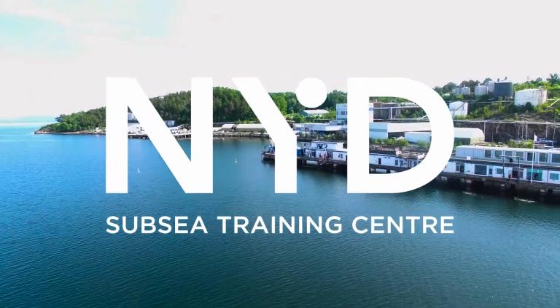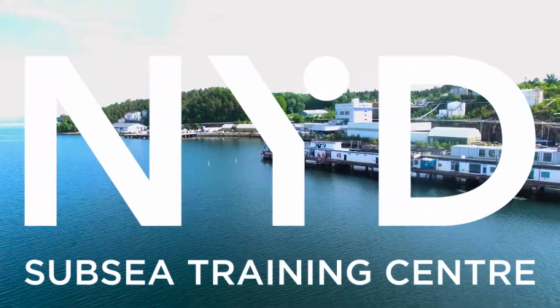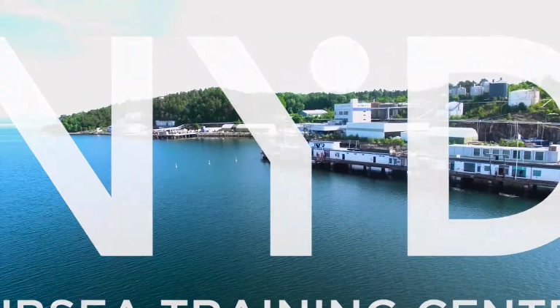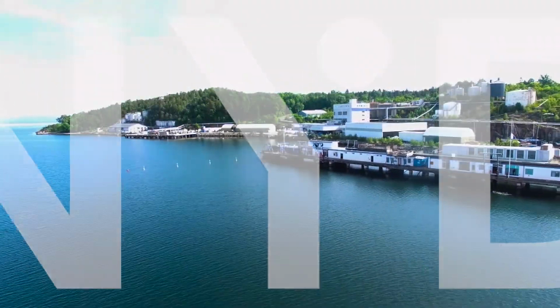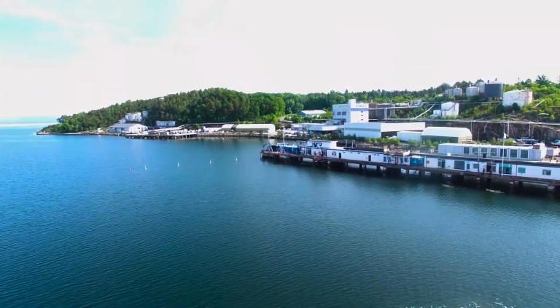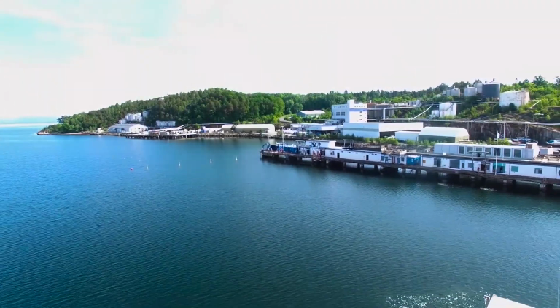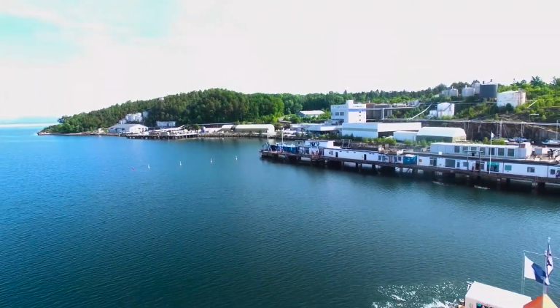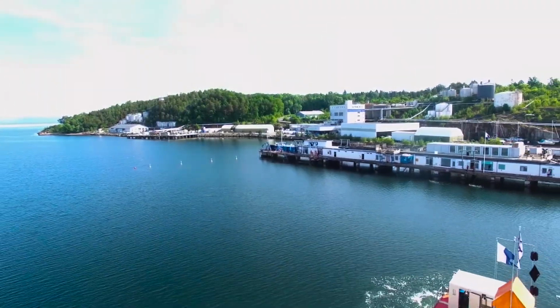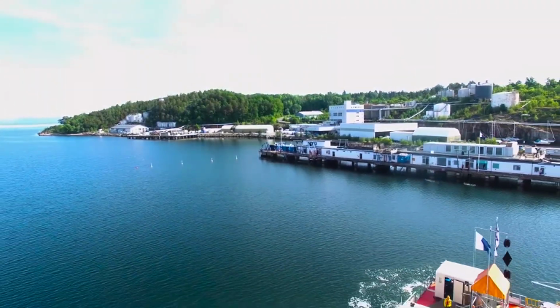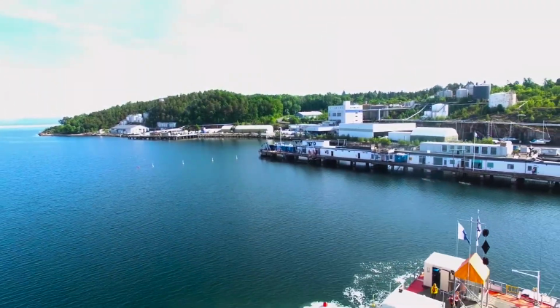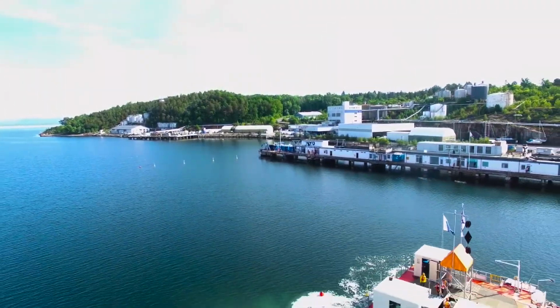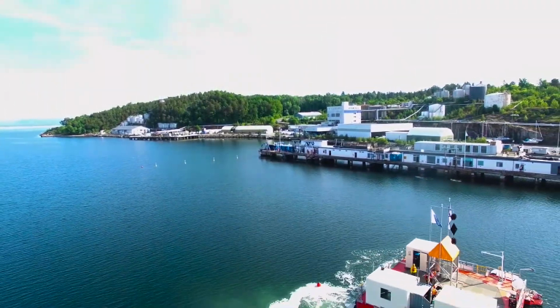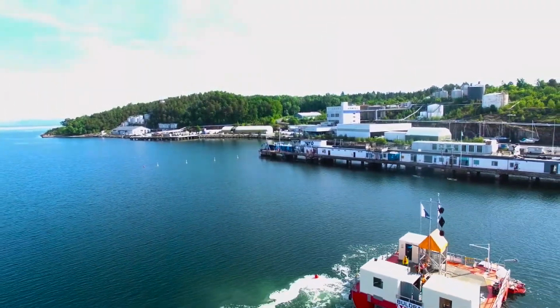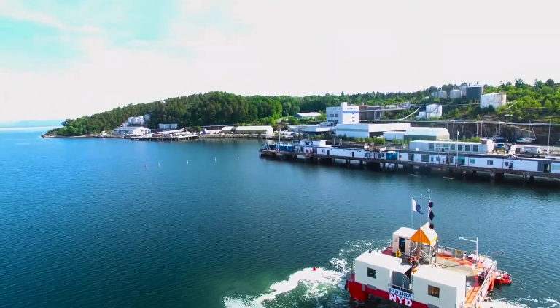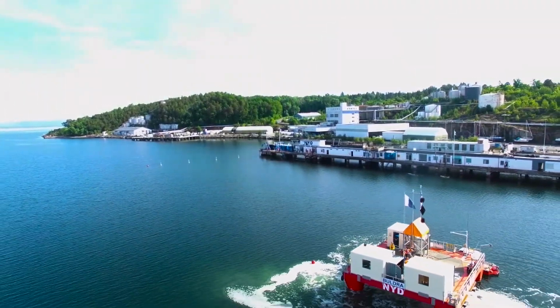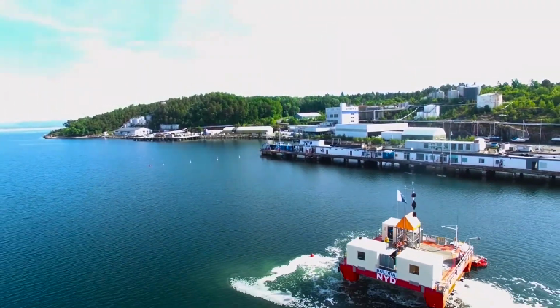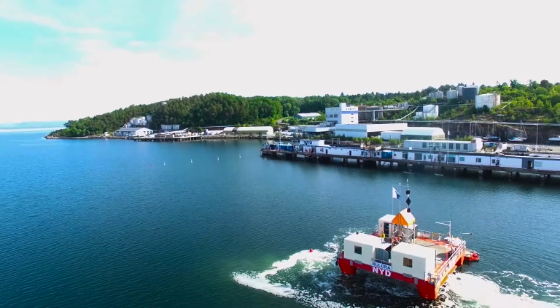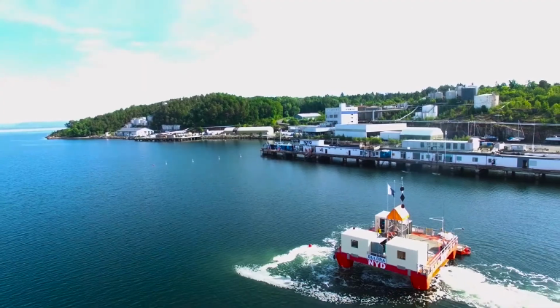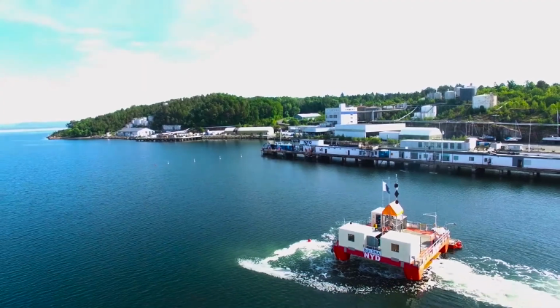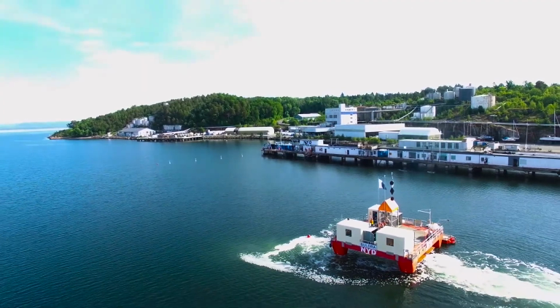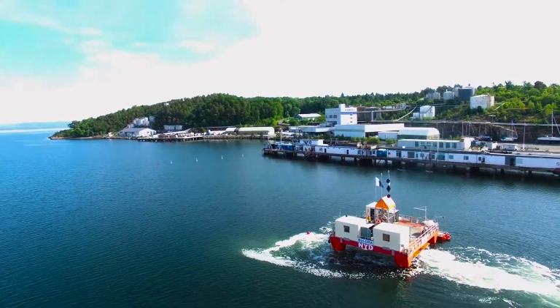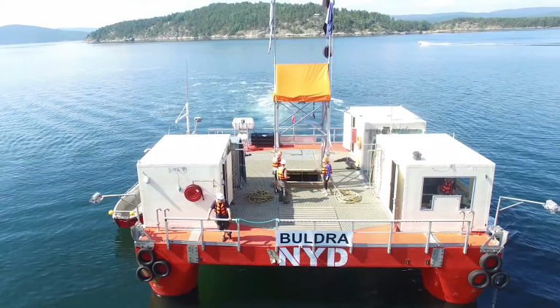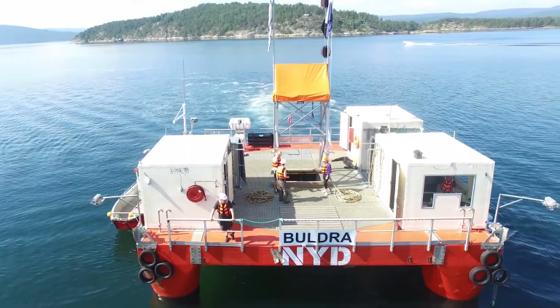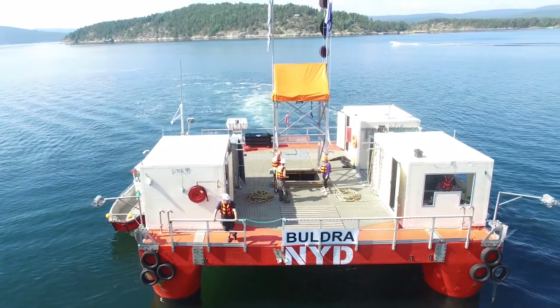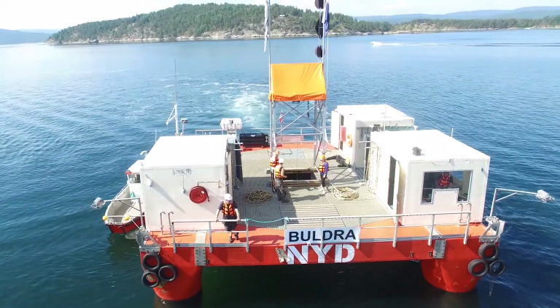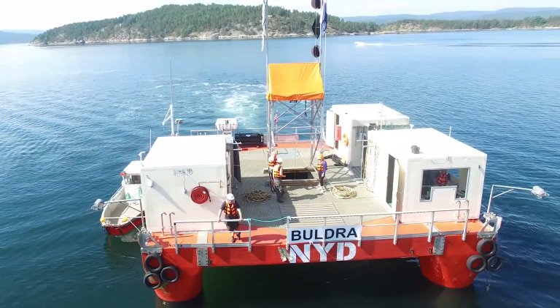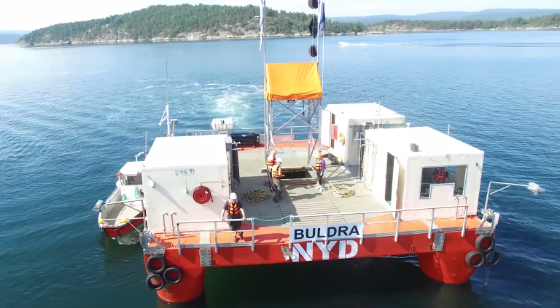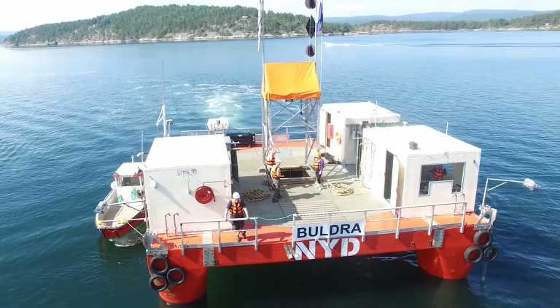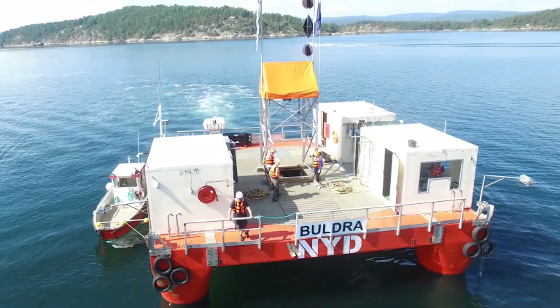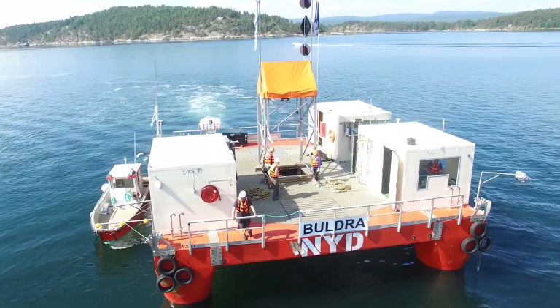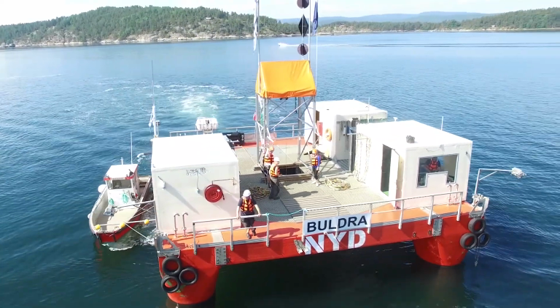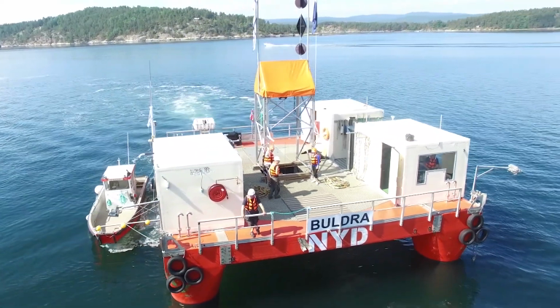Welcome to NYD! We are proud to present Buldra, the Dynamic Positioning Diving Vessel.